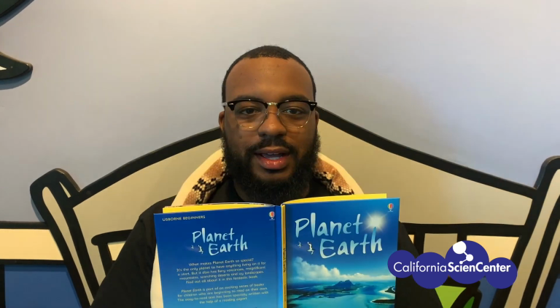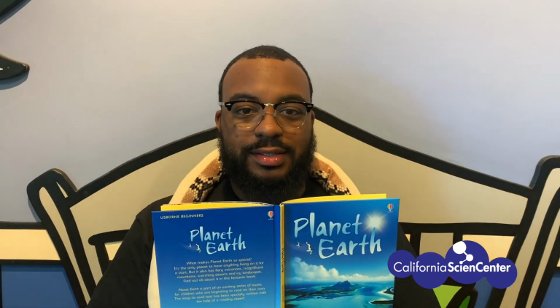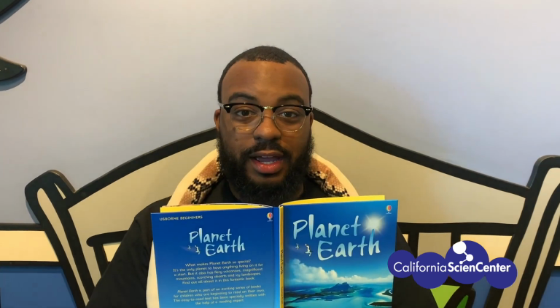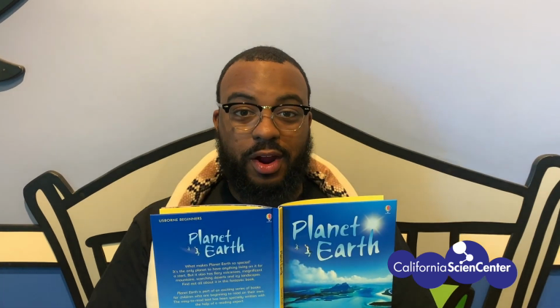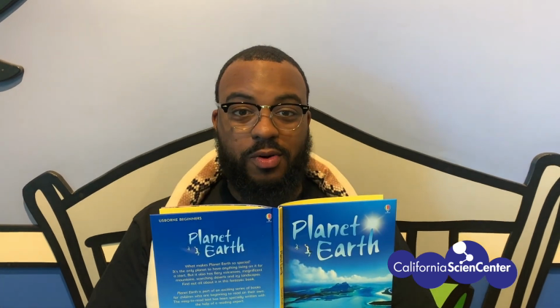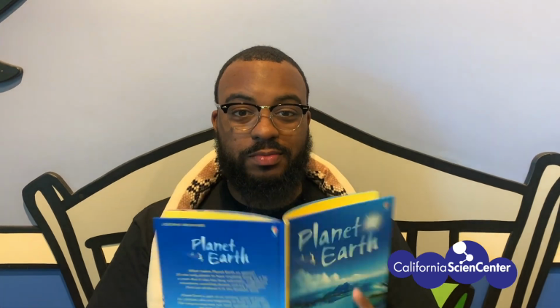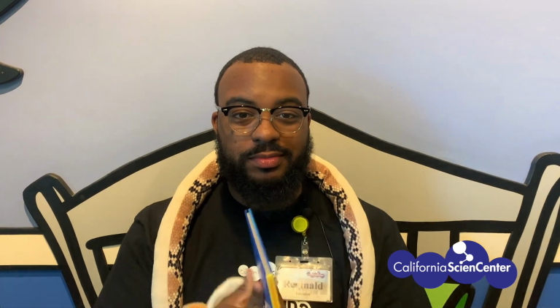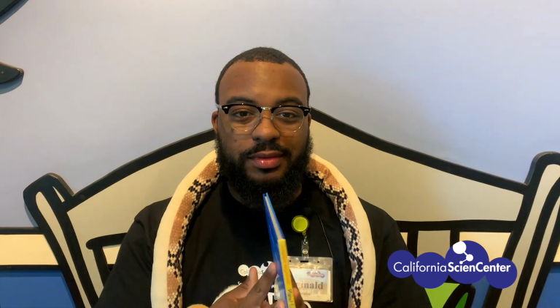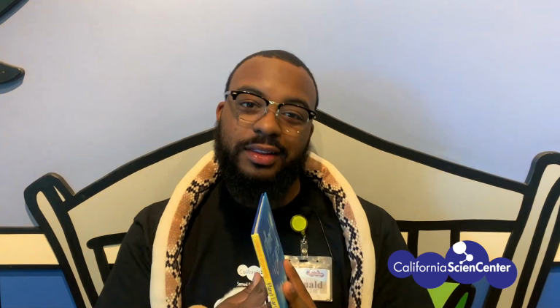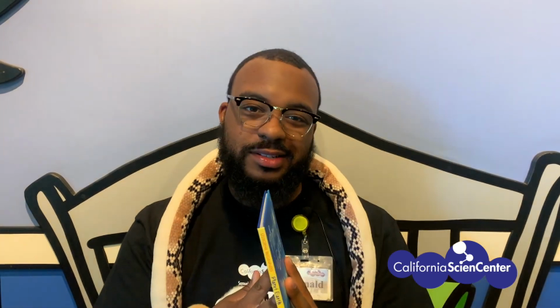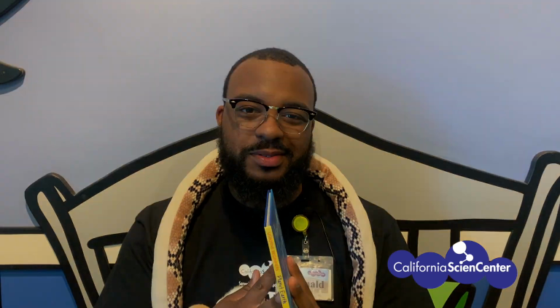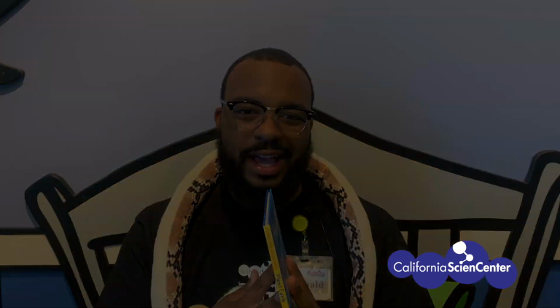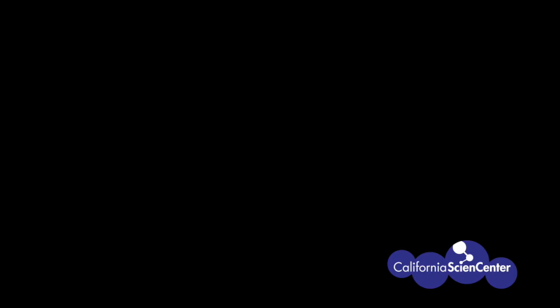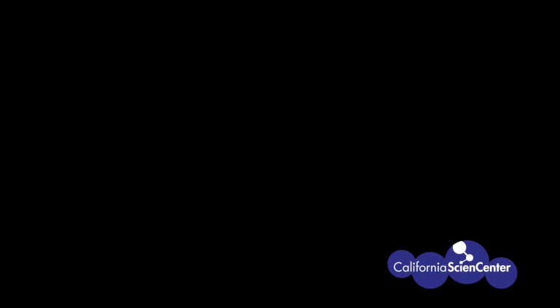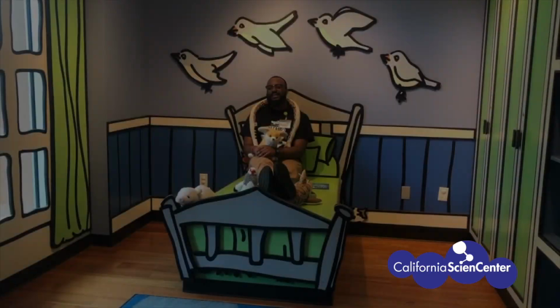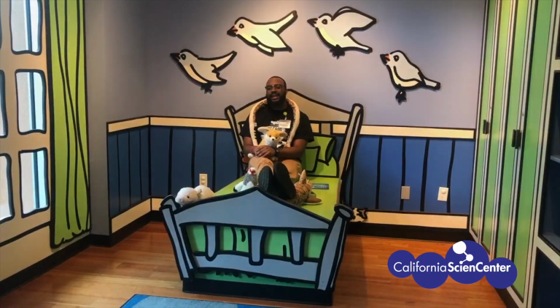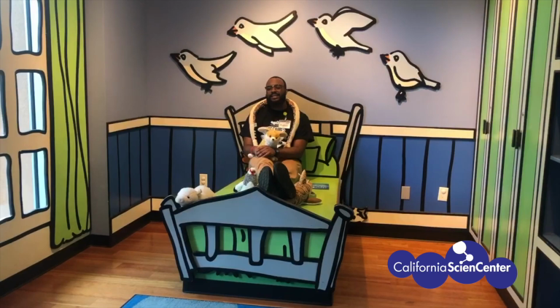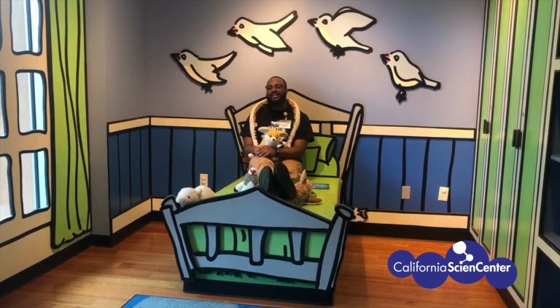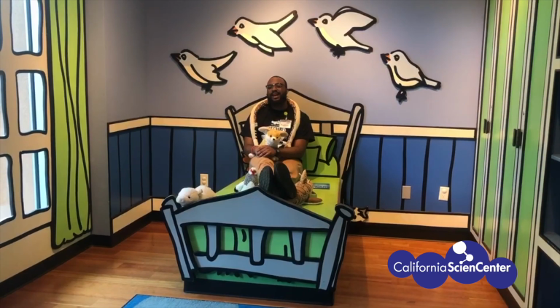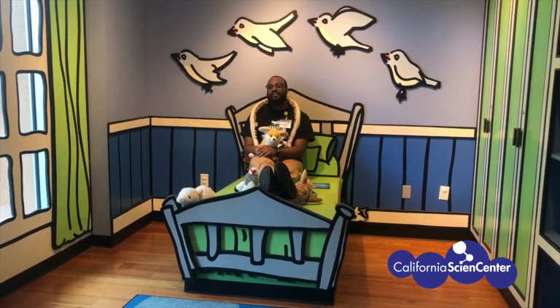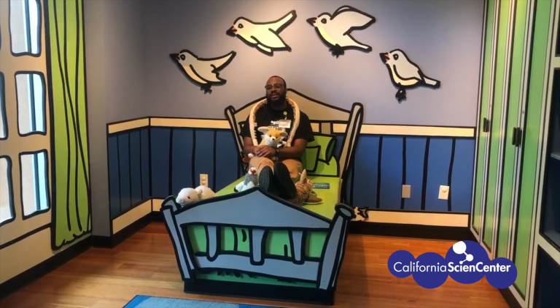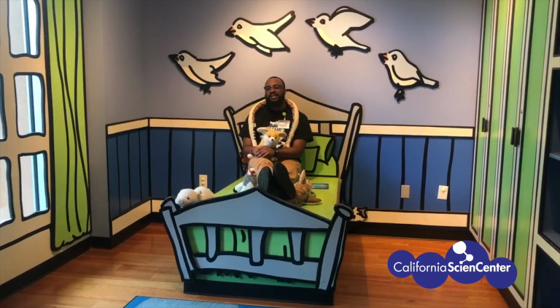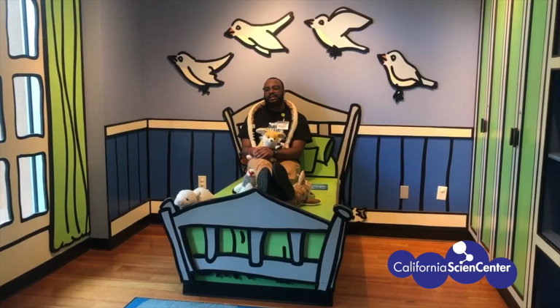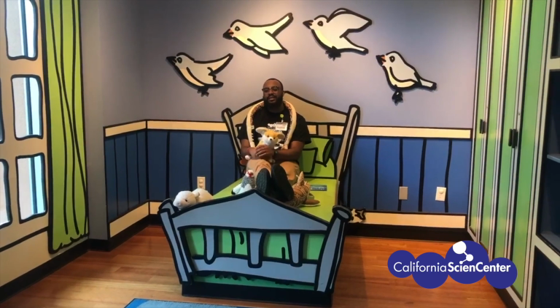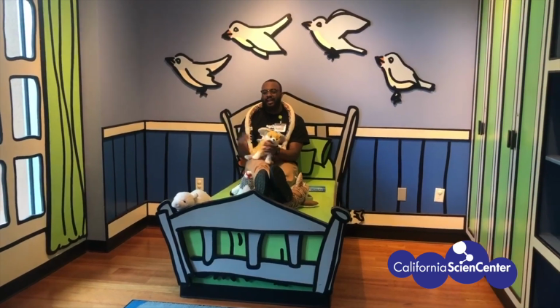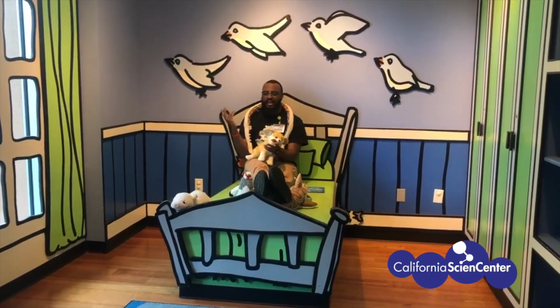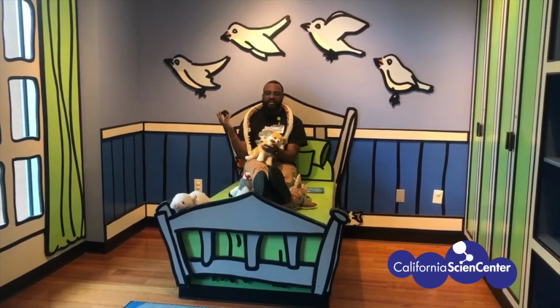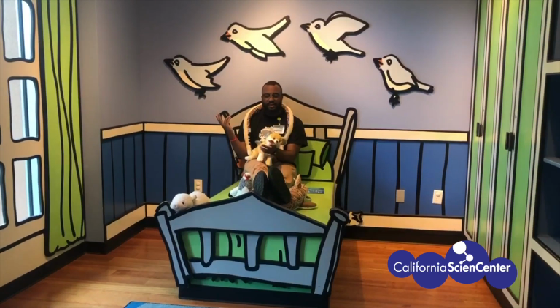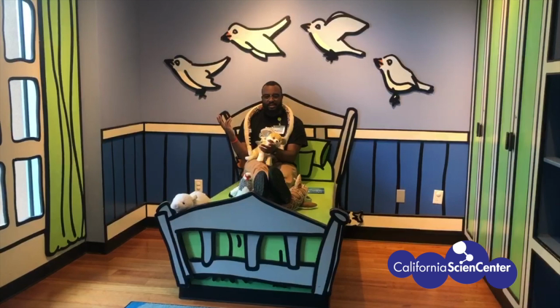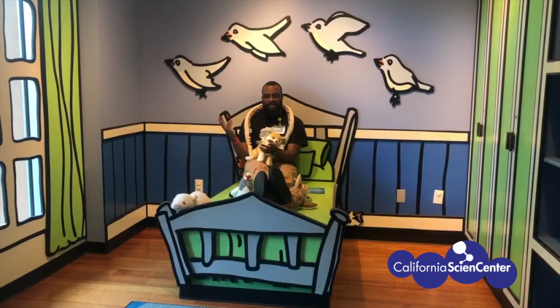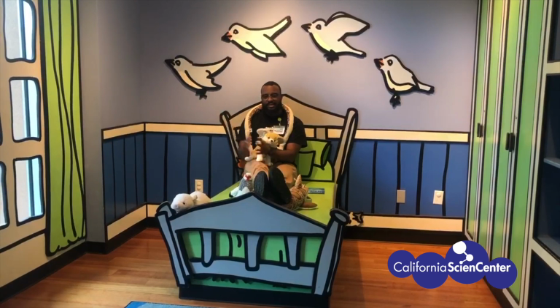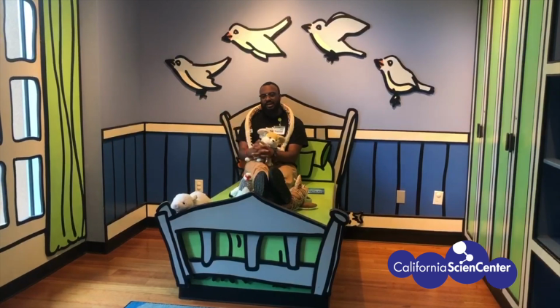Stuck at home? Let's do science. Hi scientists, I'm Reggie here at the California Science Center.